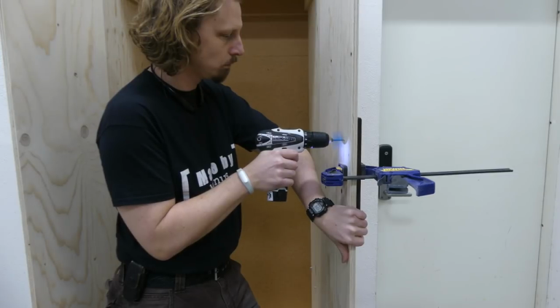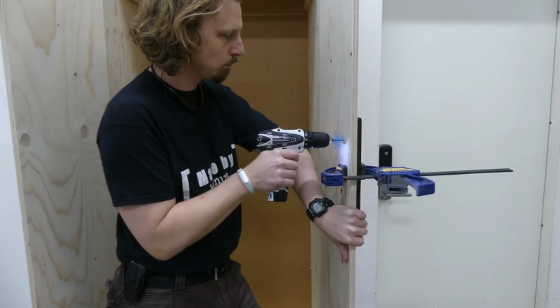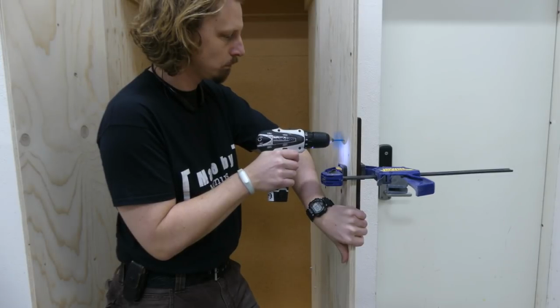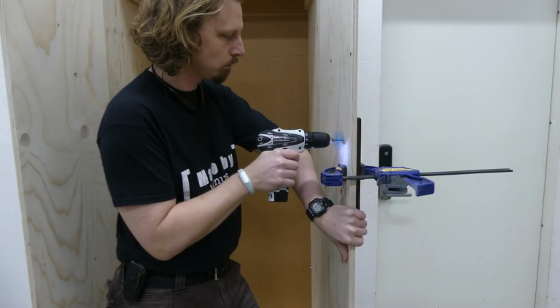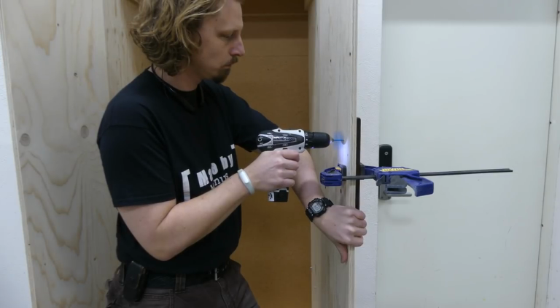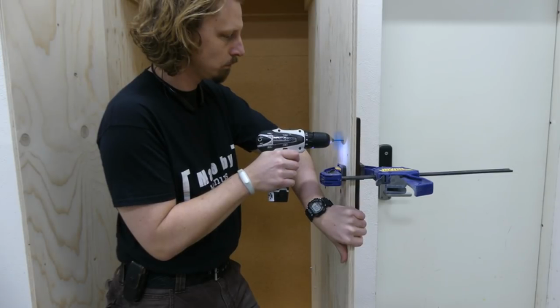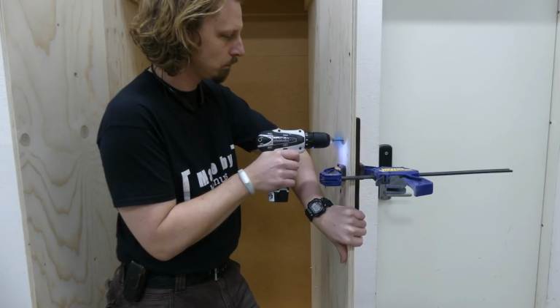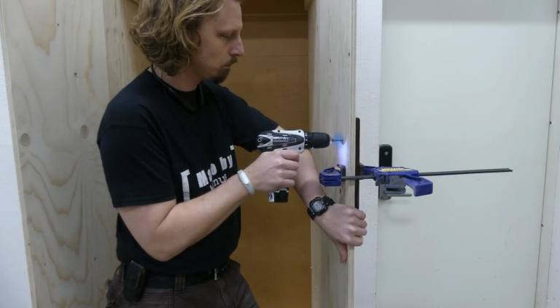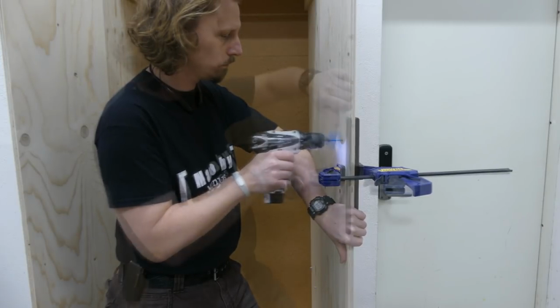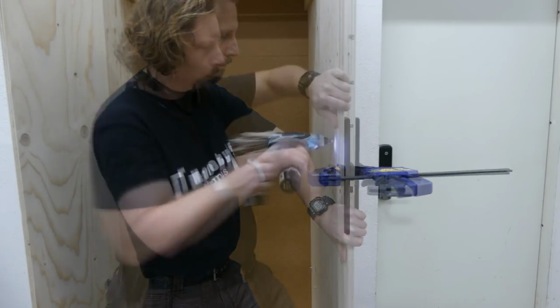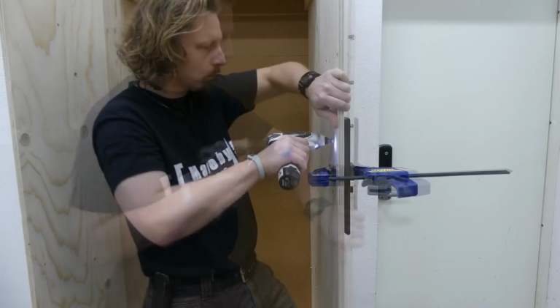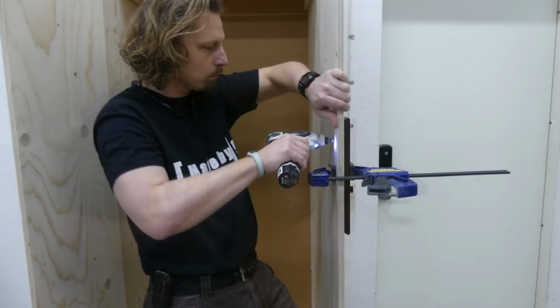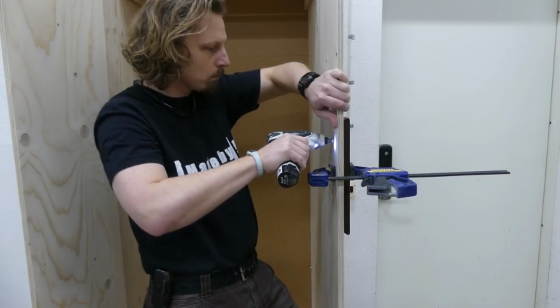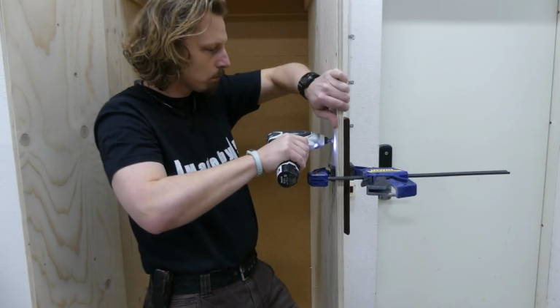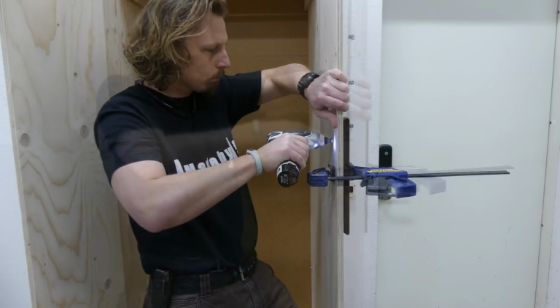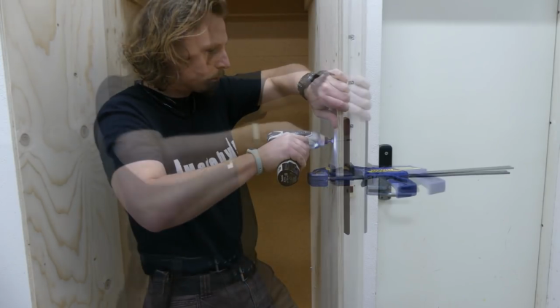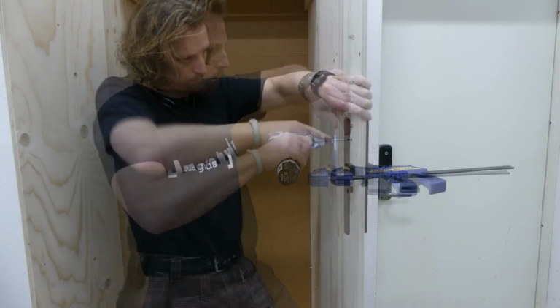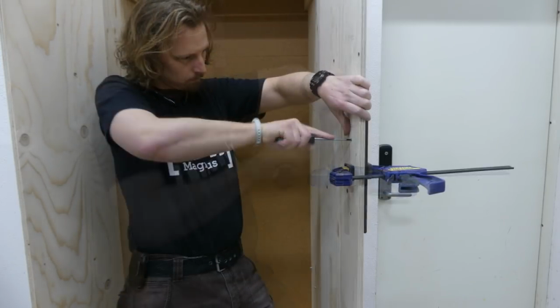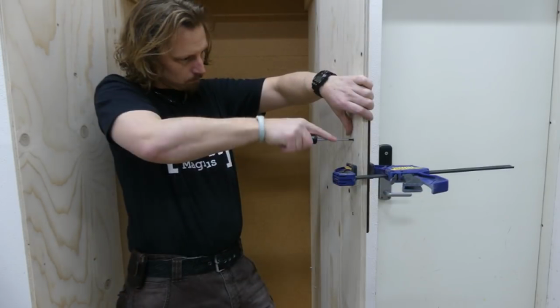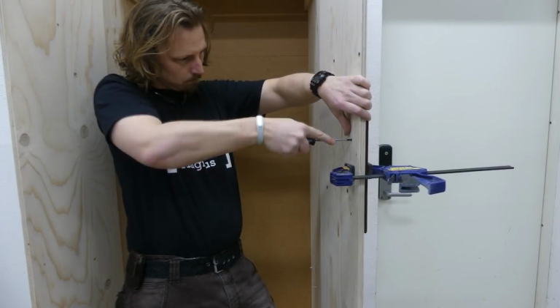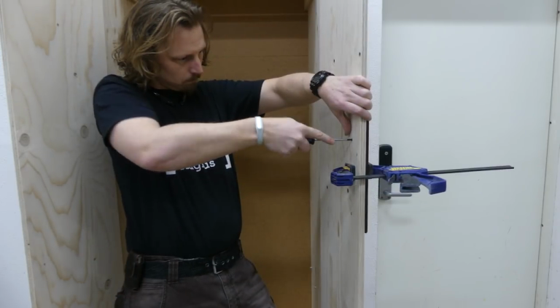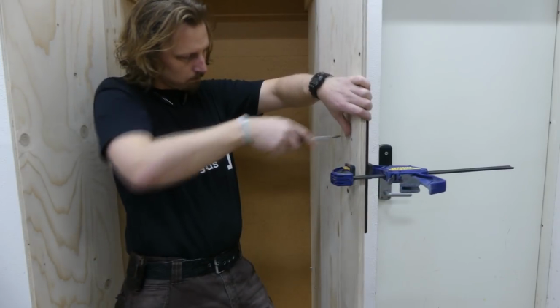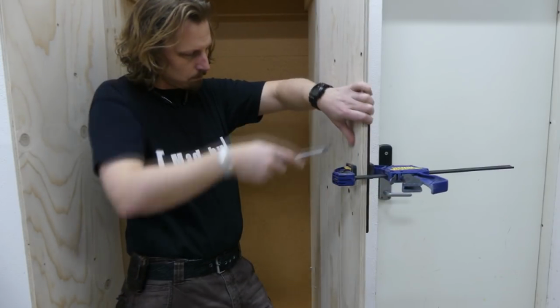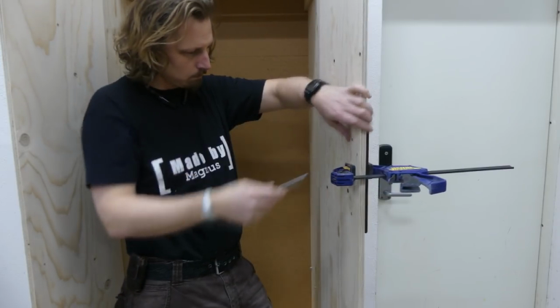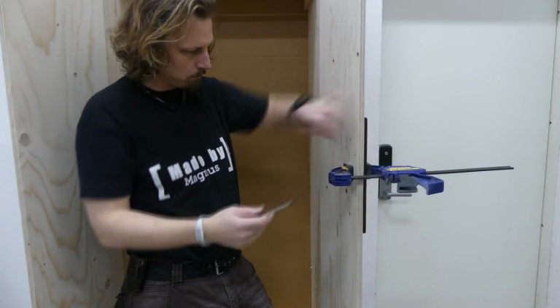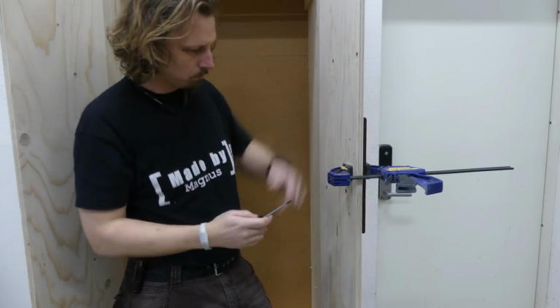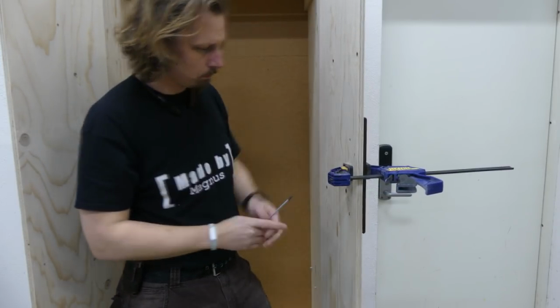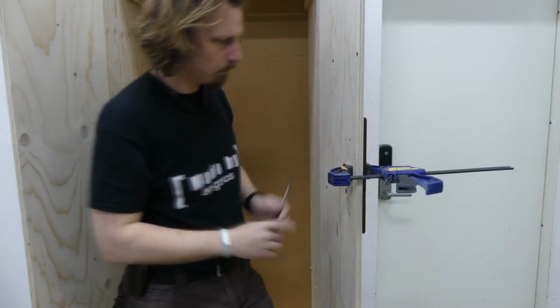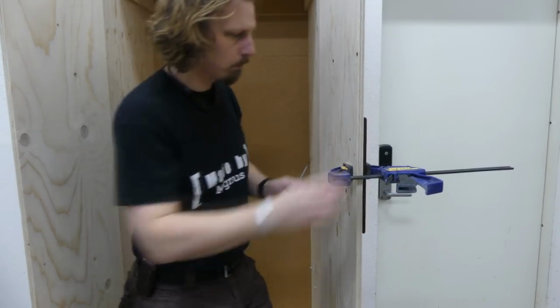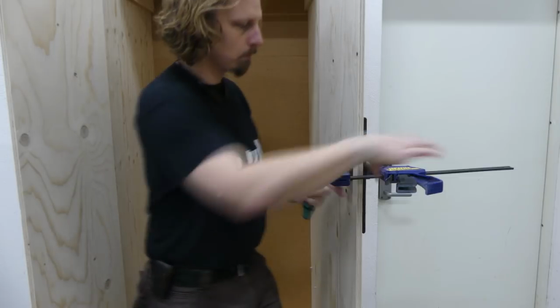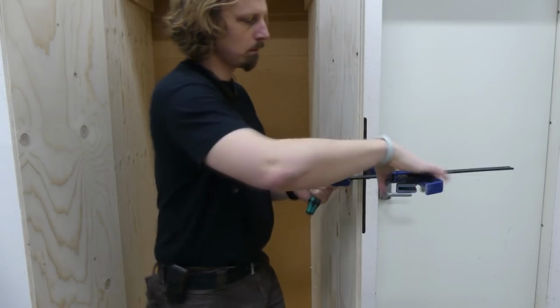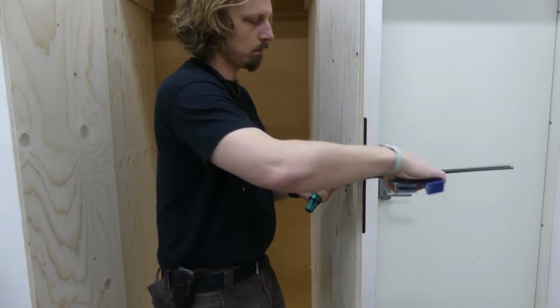When the handles were dry enough to attach I used a clamp to hold them in place while pre-drilling and adding some screws.